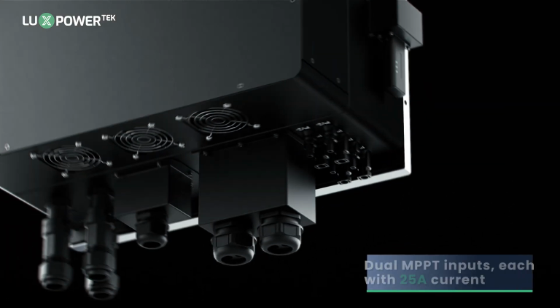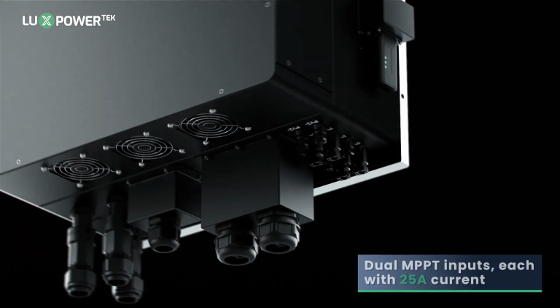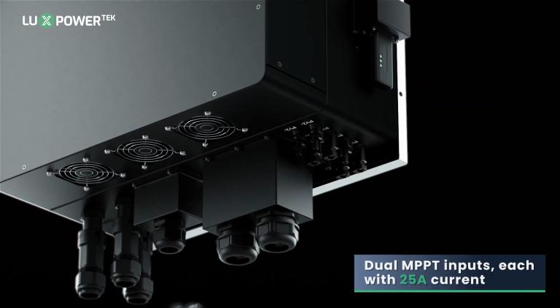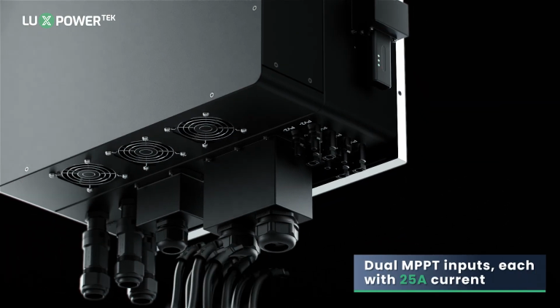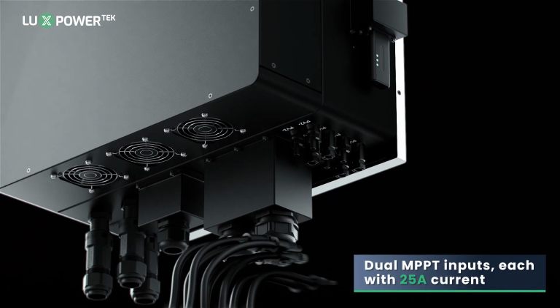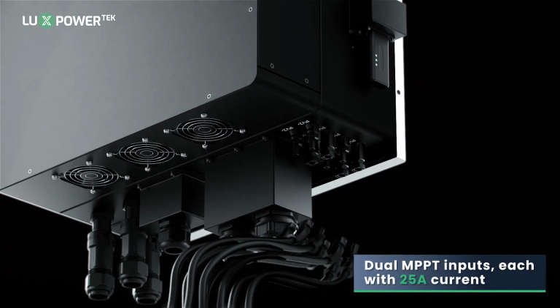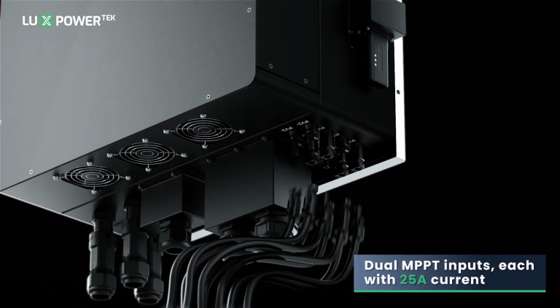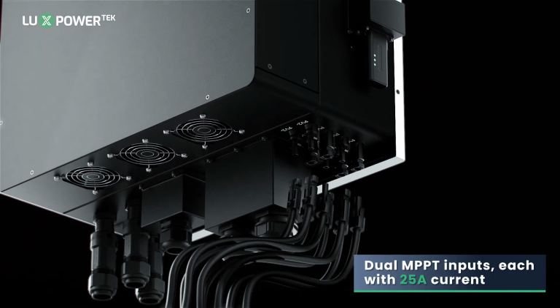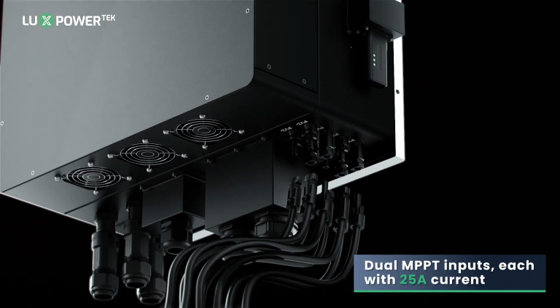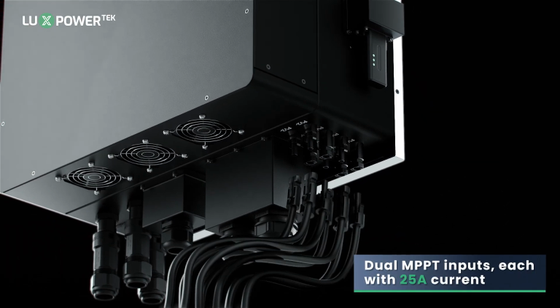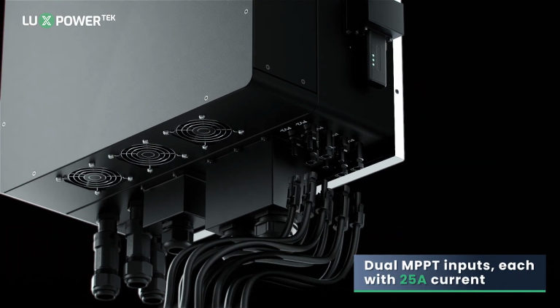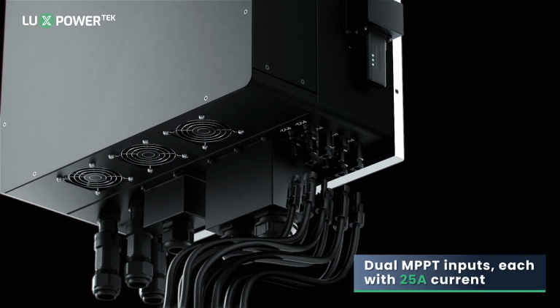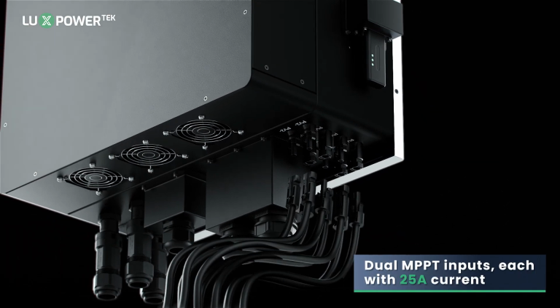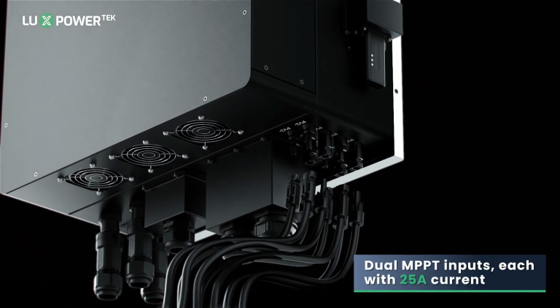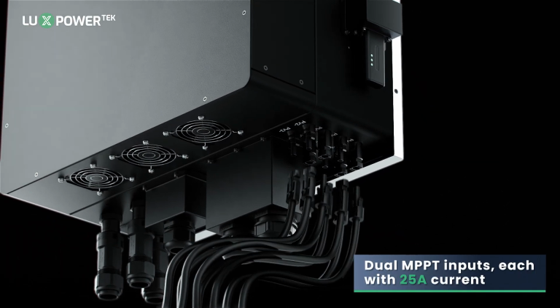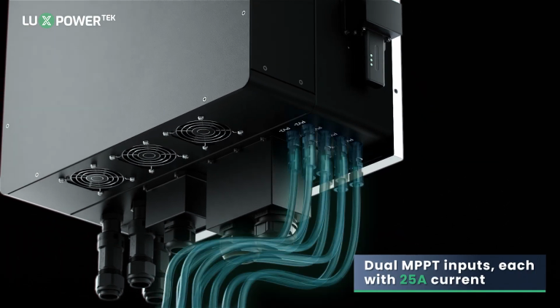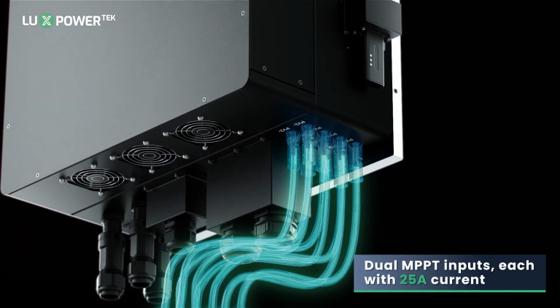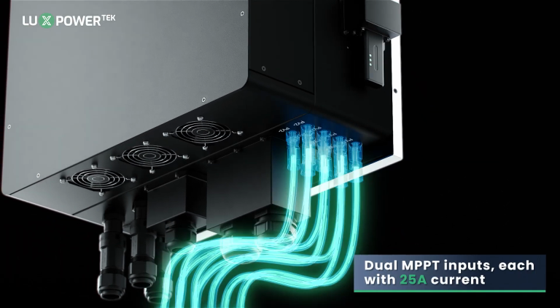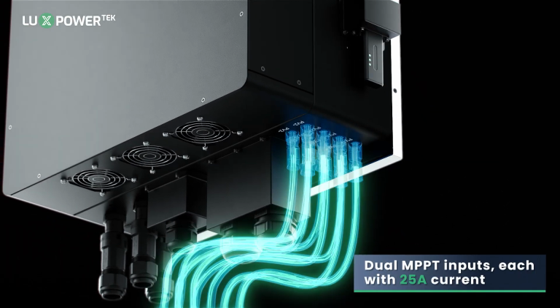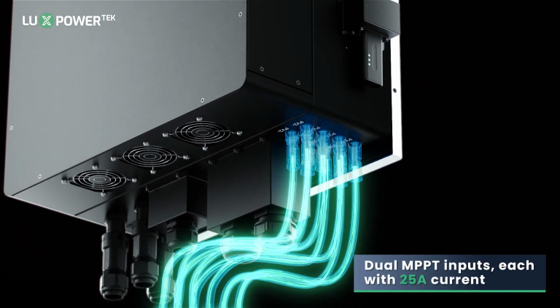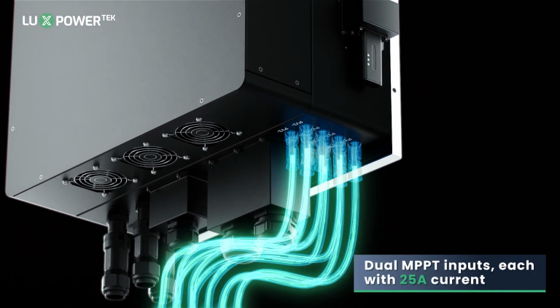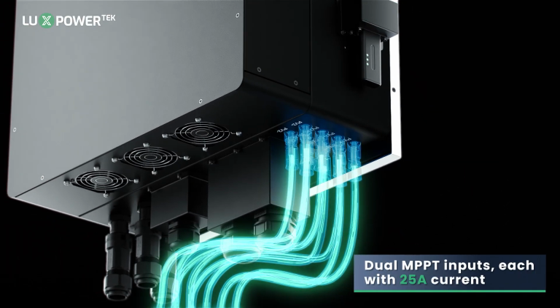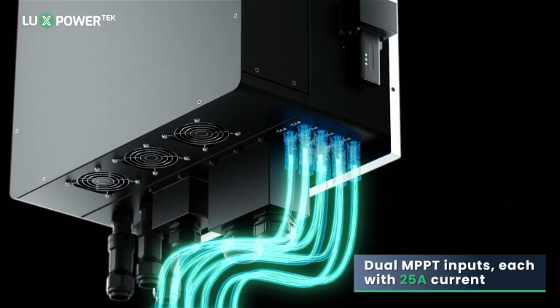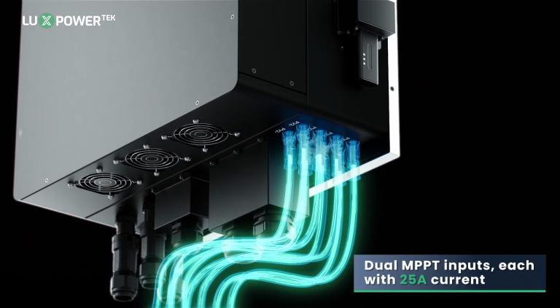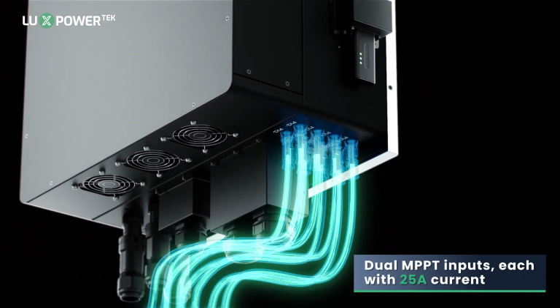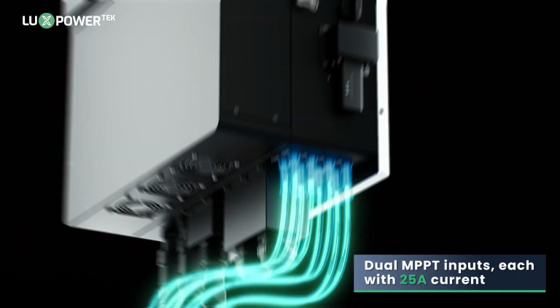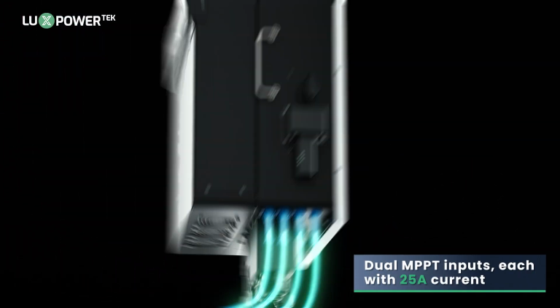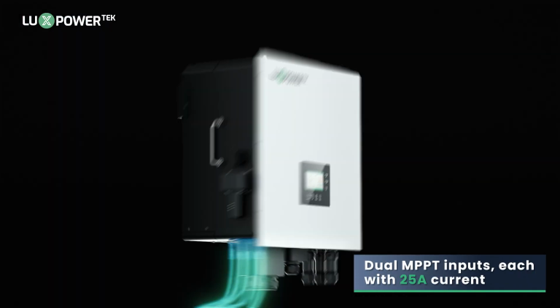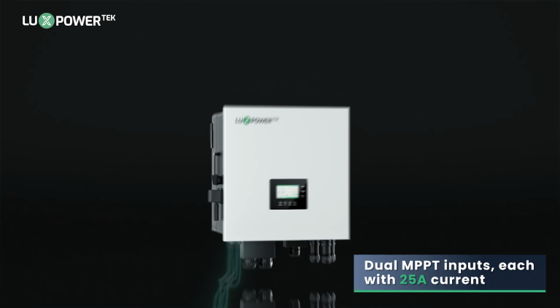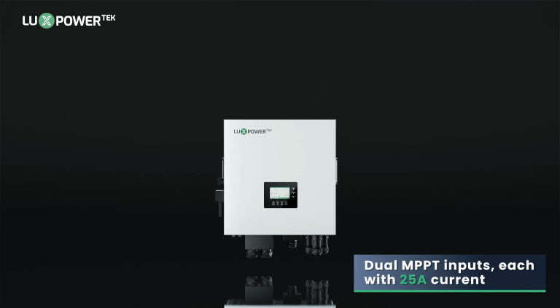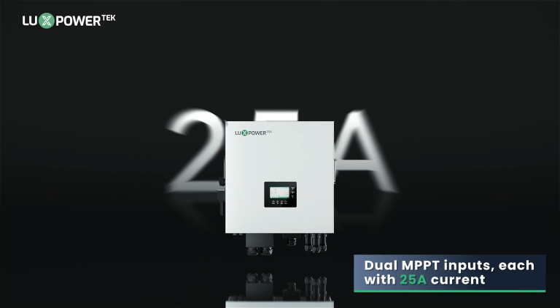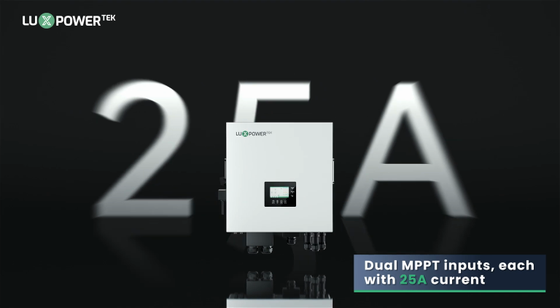Equipped with dual MPPT inputs, each capable of handling up to 25A of current.